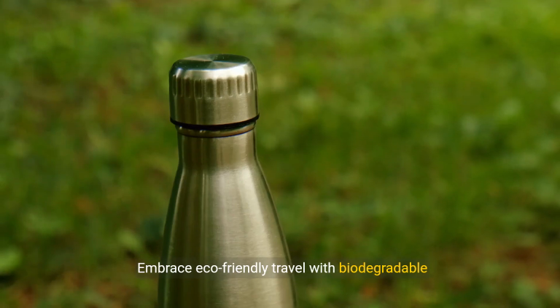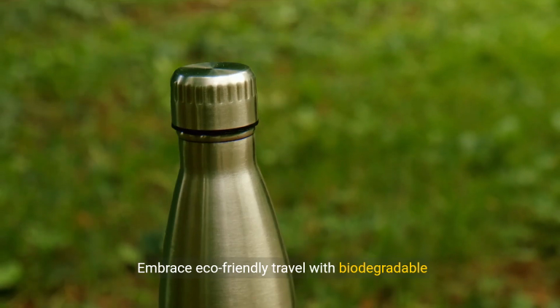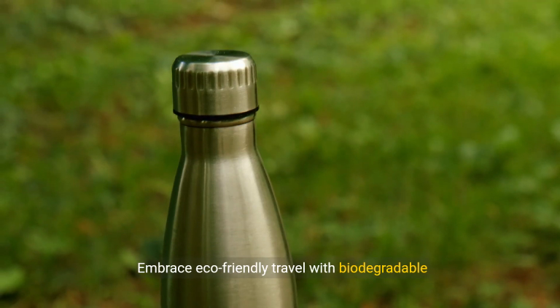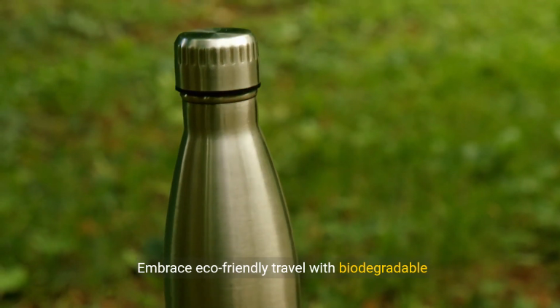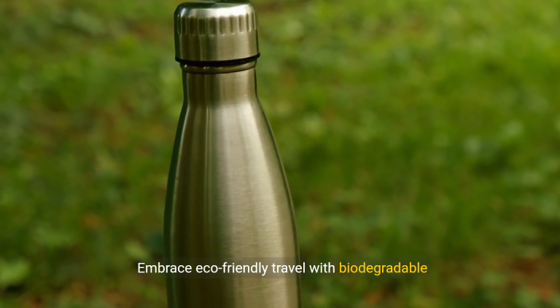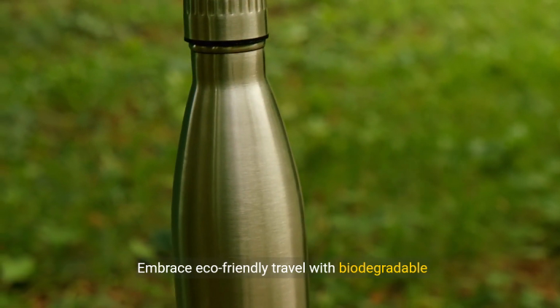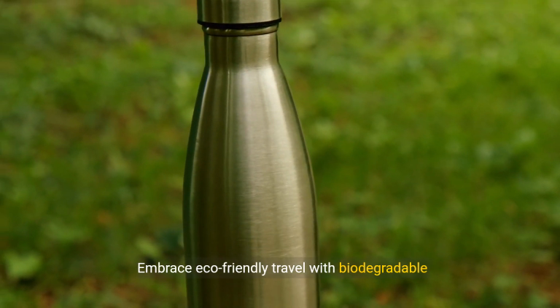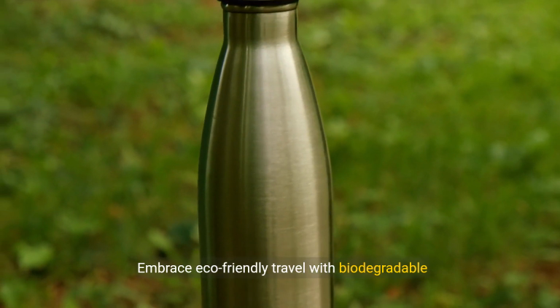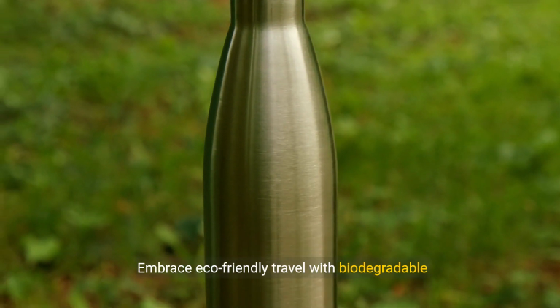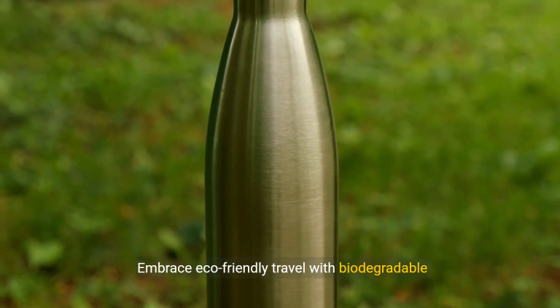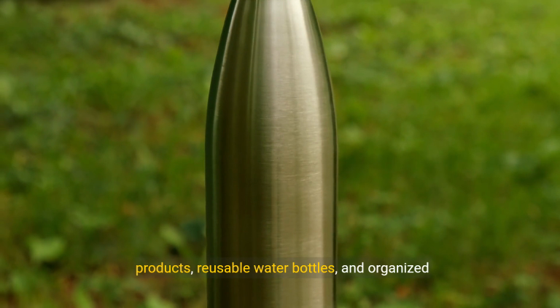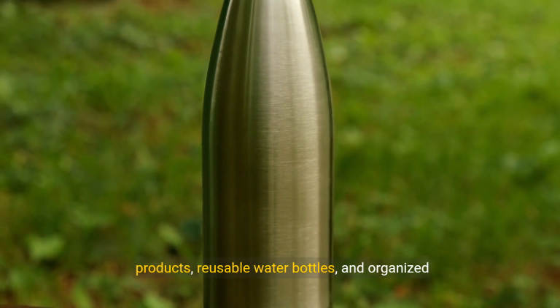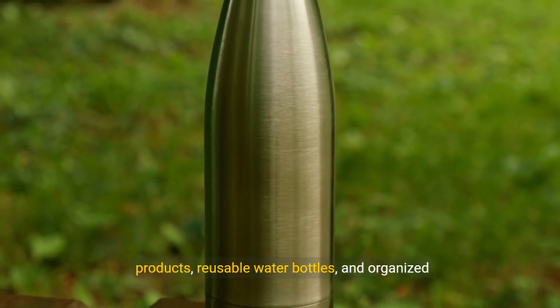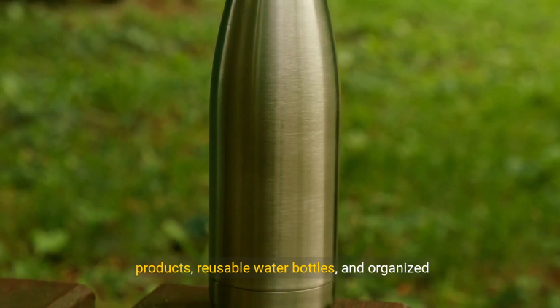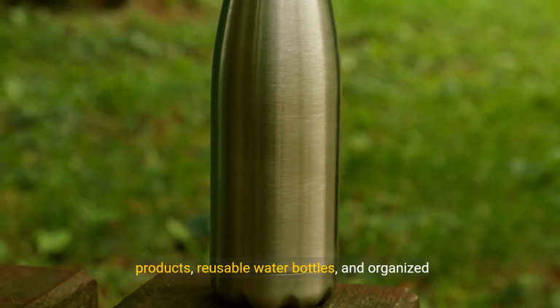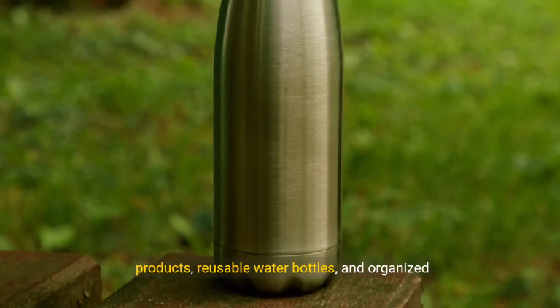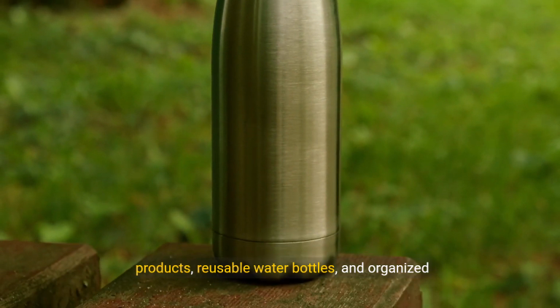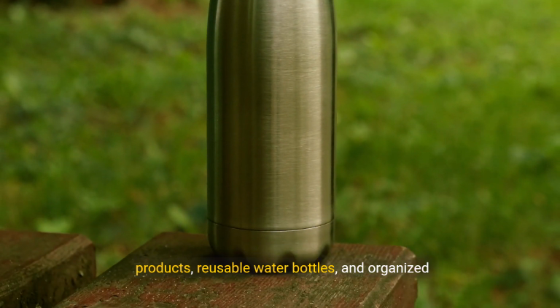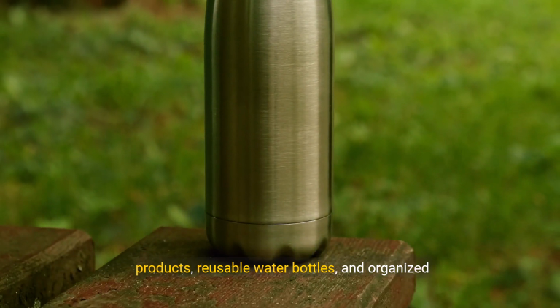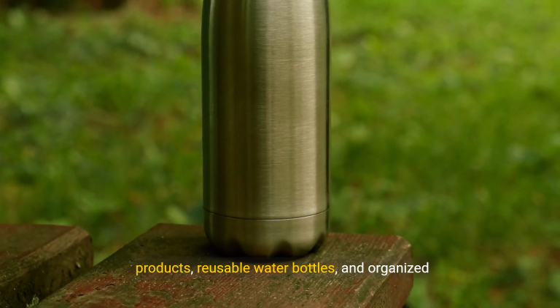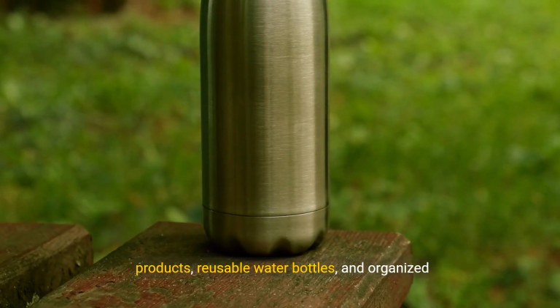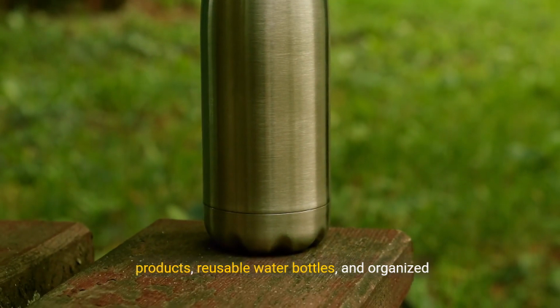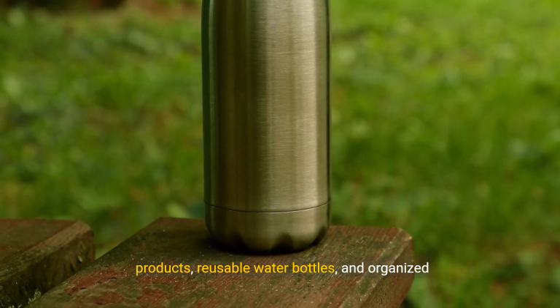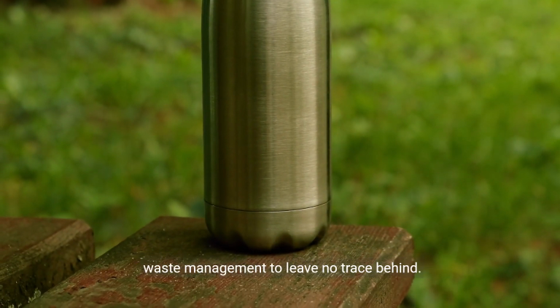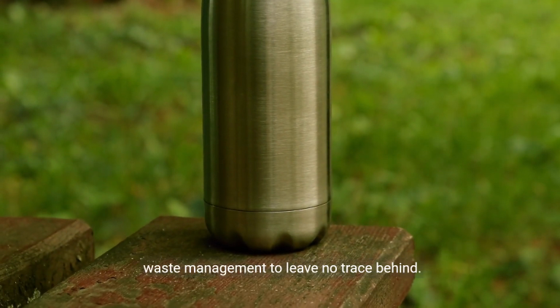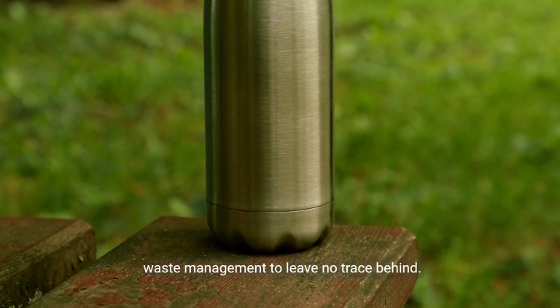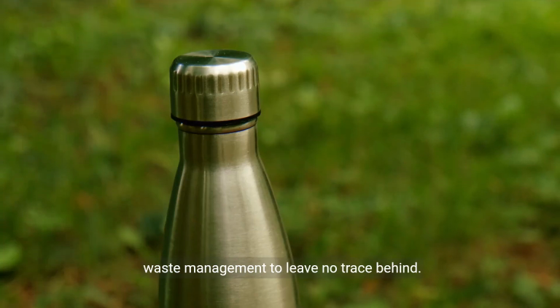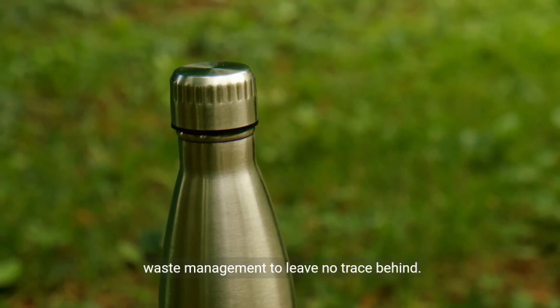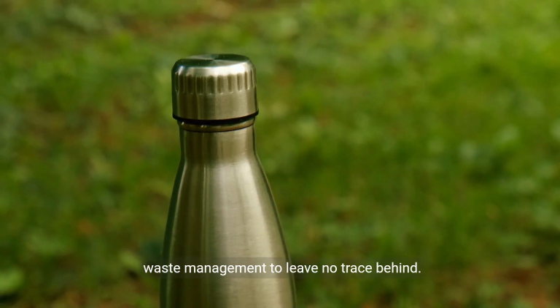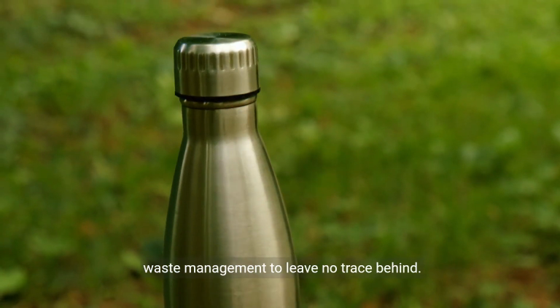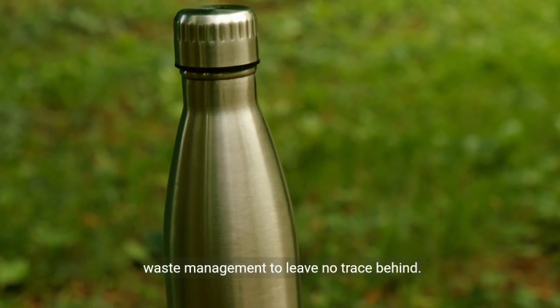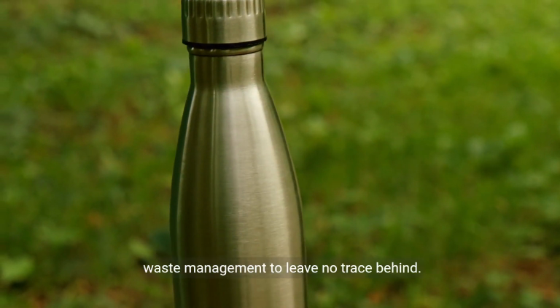Embrace eco-friendly travel with biodegradable products, reusable water bottles, and organized waste management to leave no trace behind.